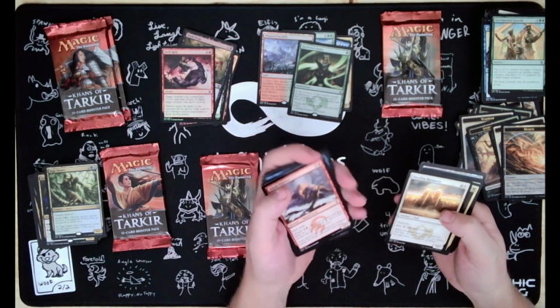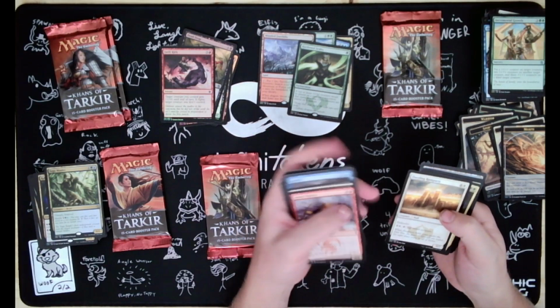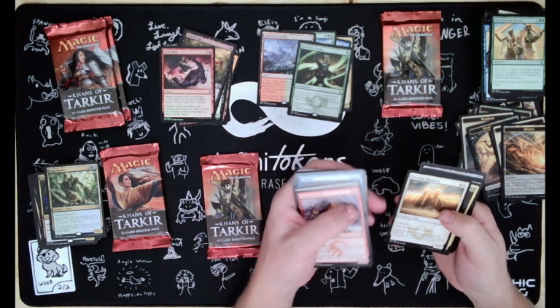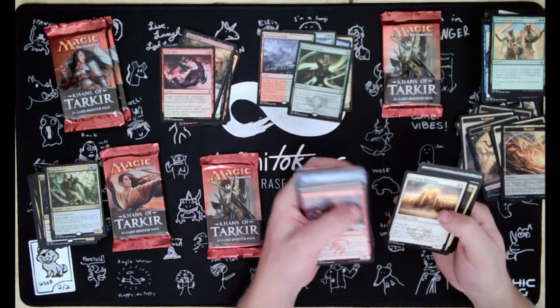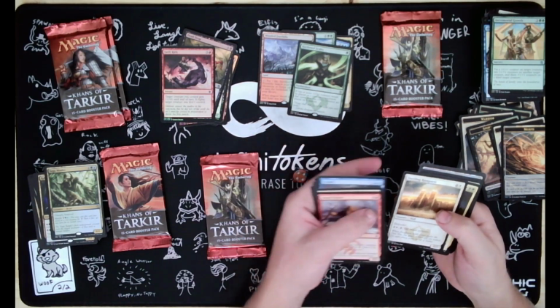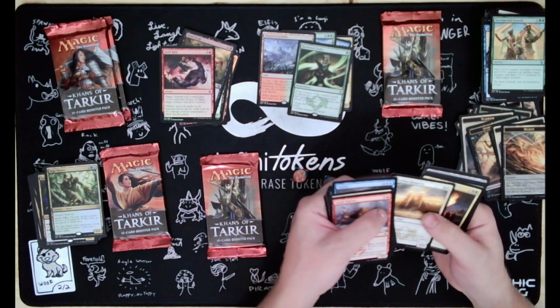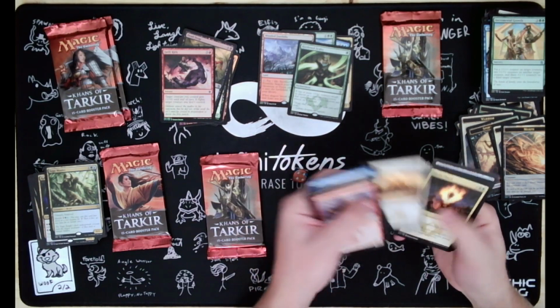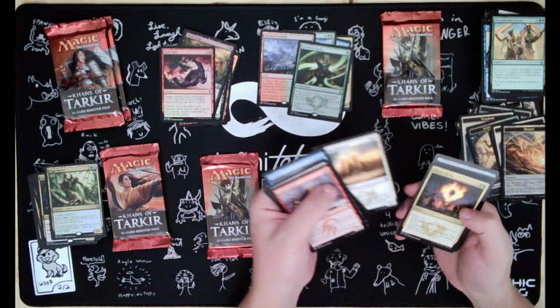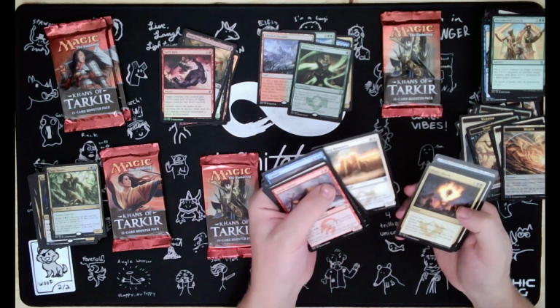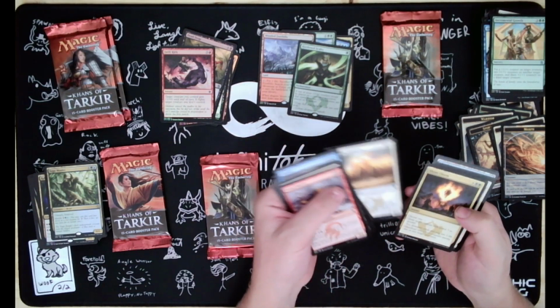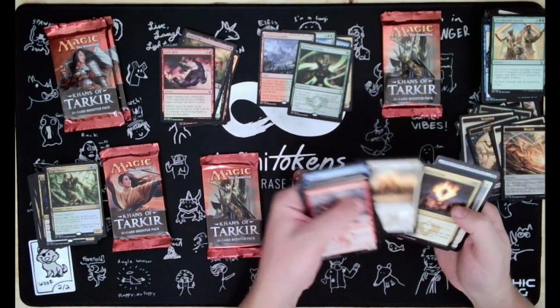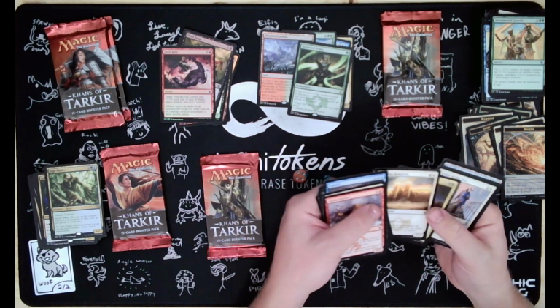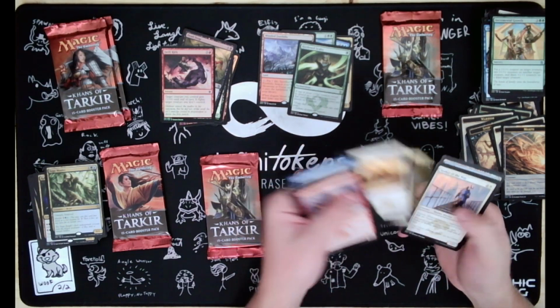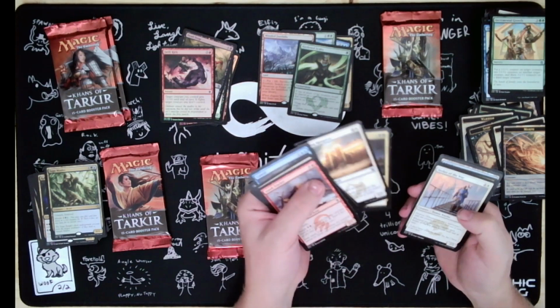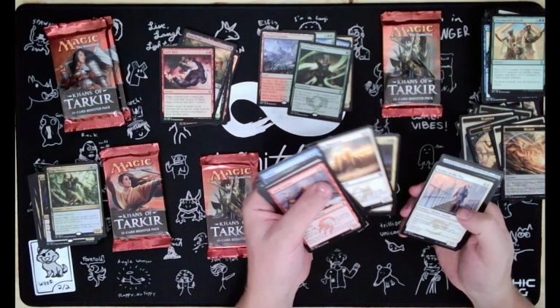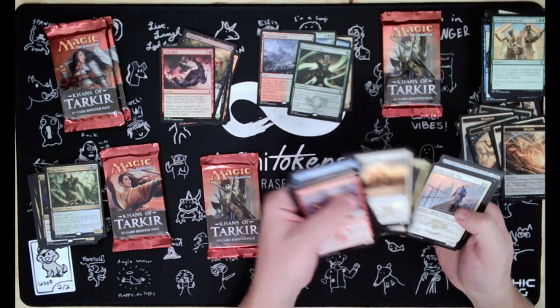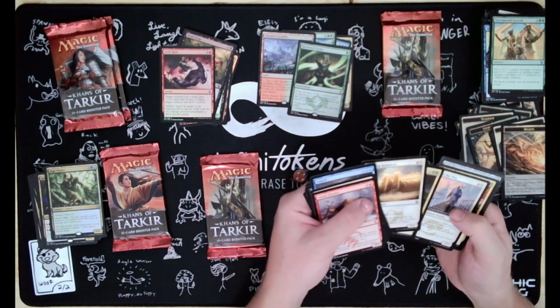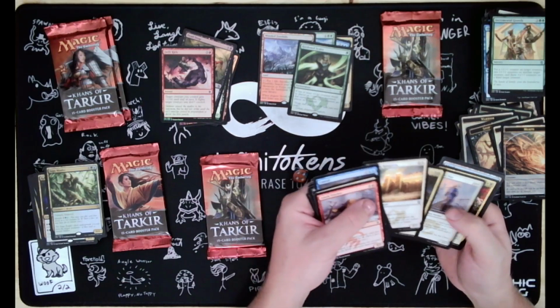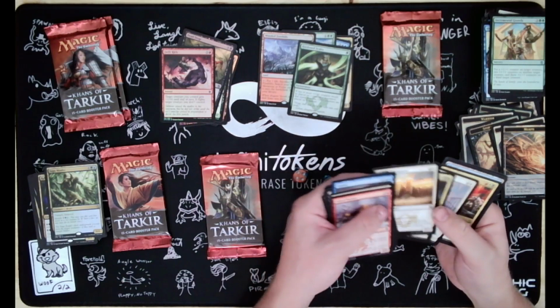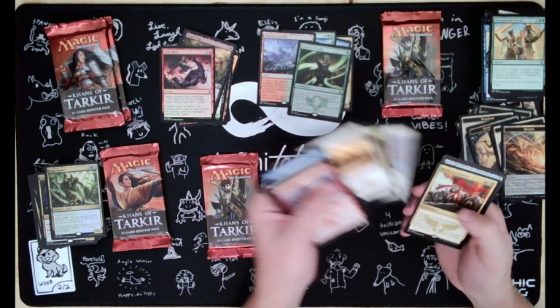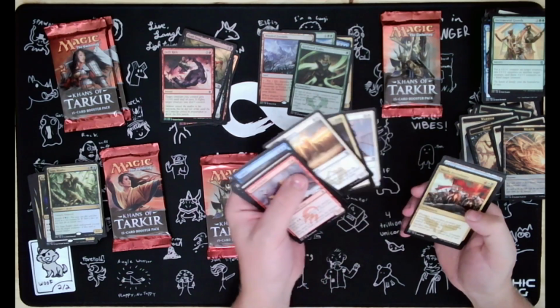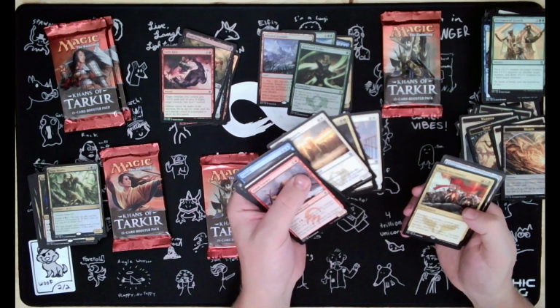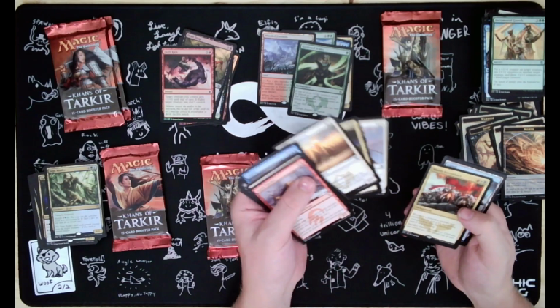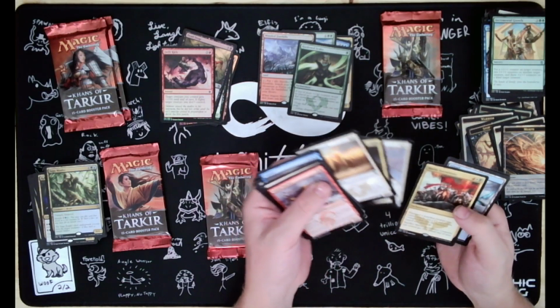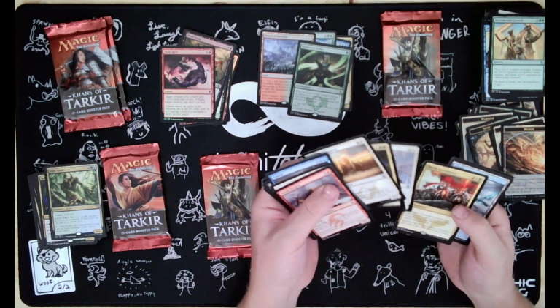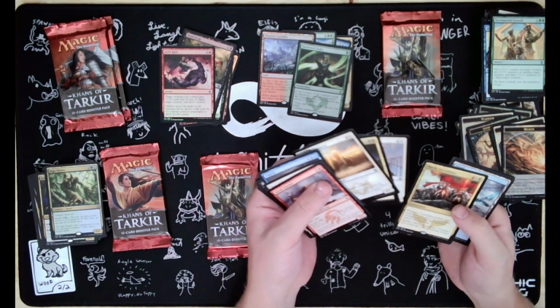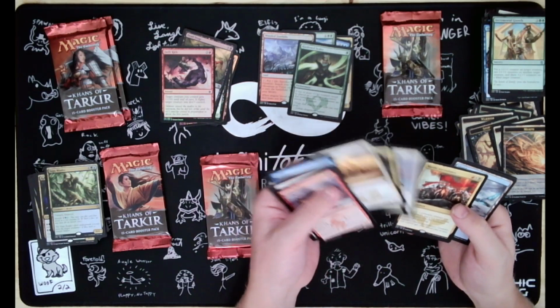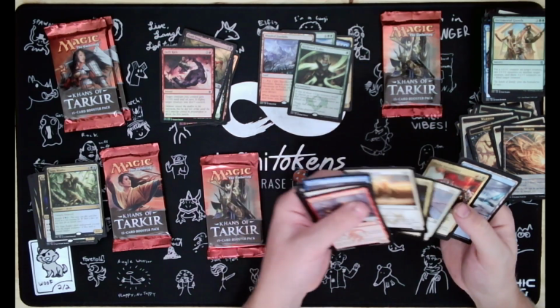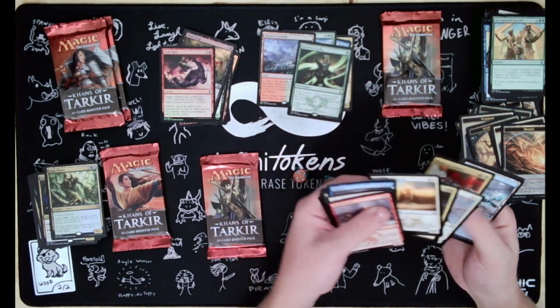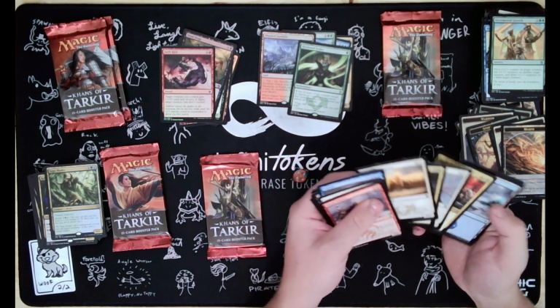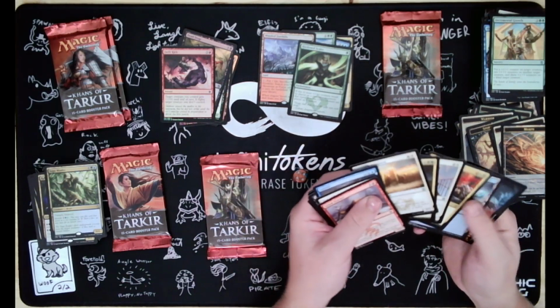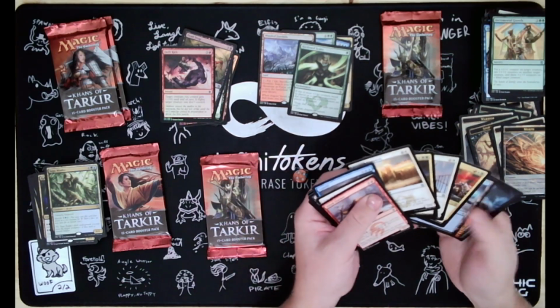Dazzling Ramparts, Abzan Charm, Seeker of the Way, Mardu Ascendancy.